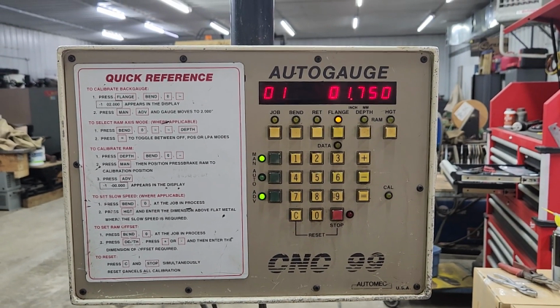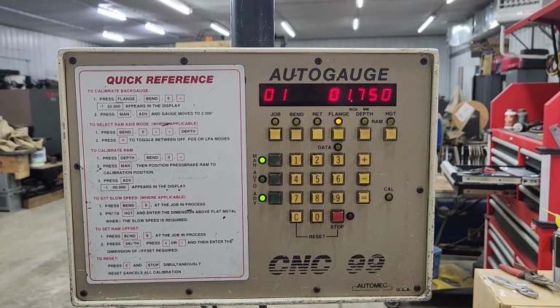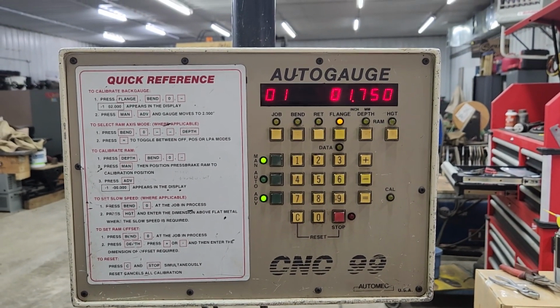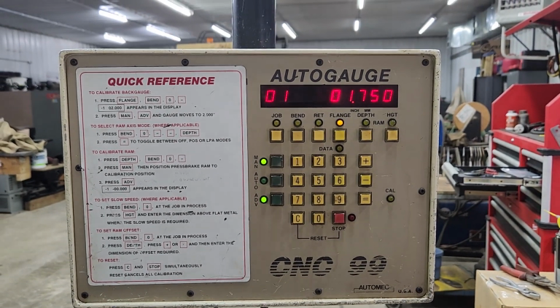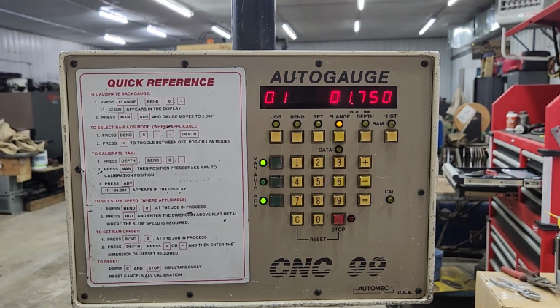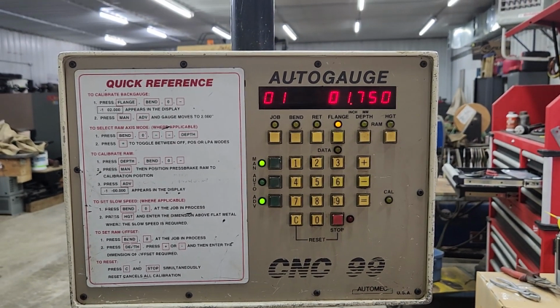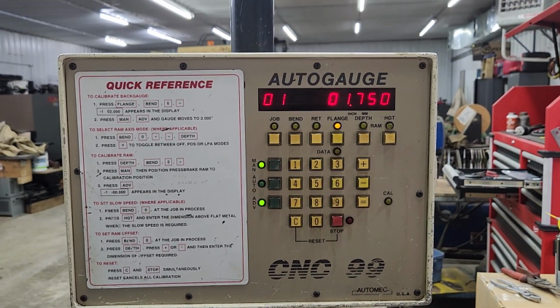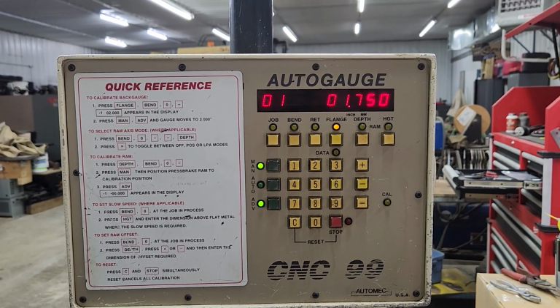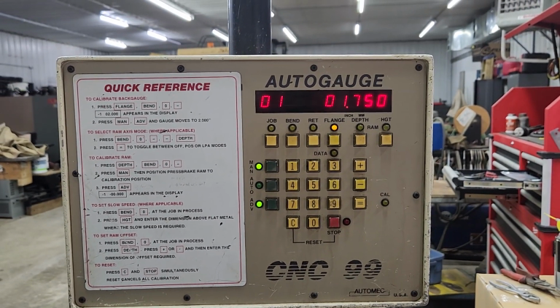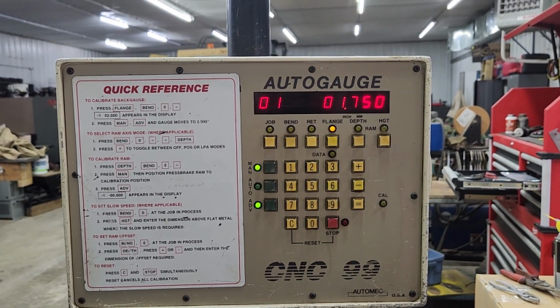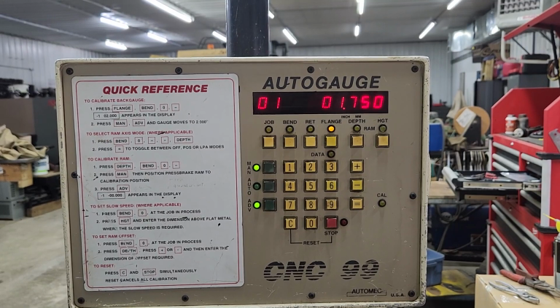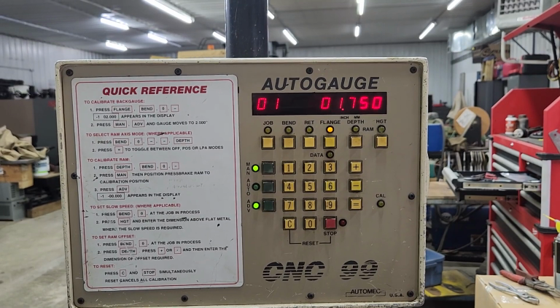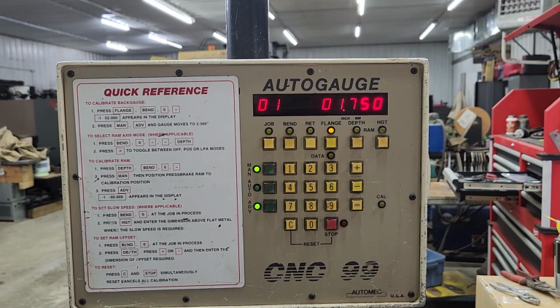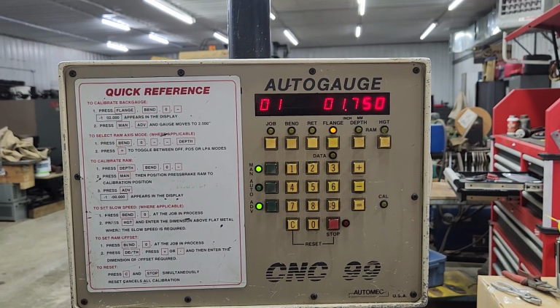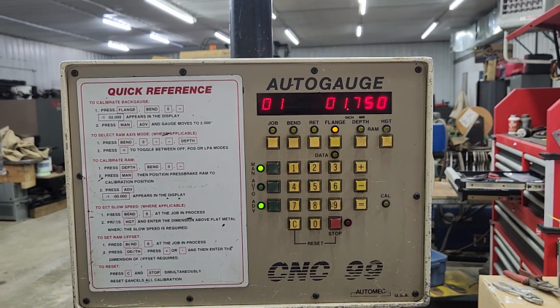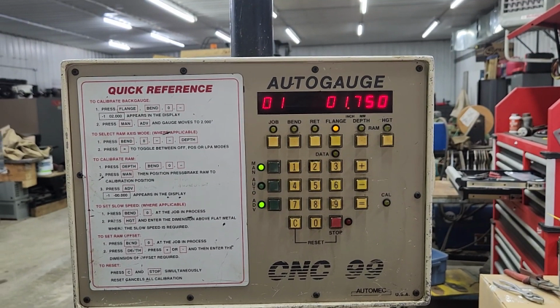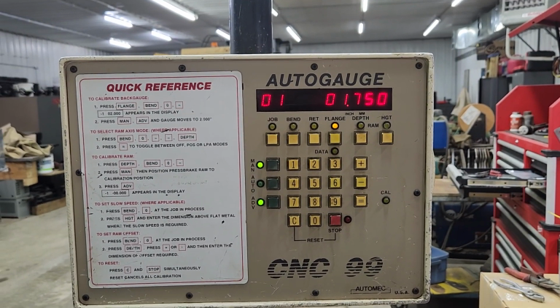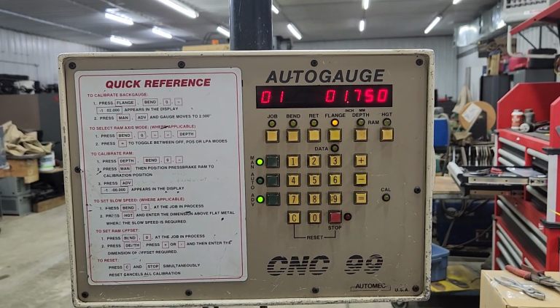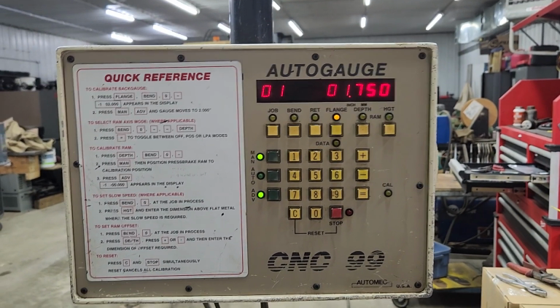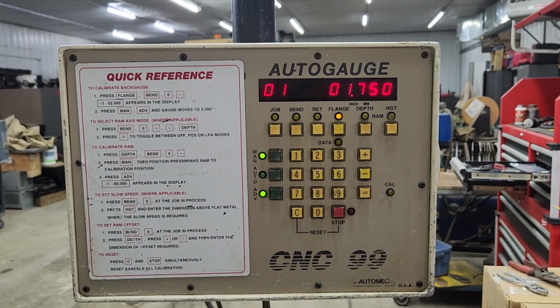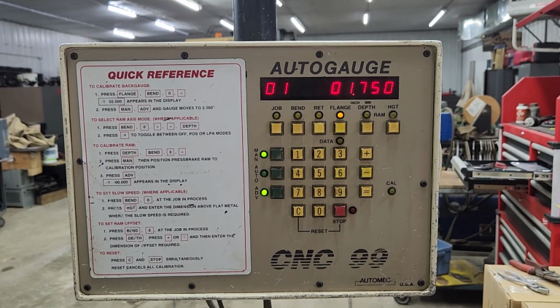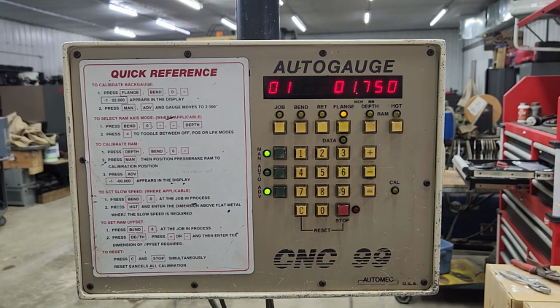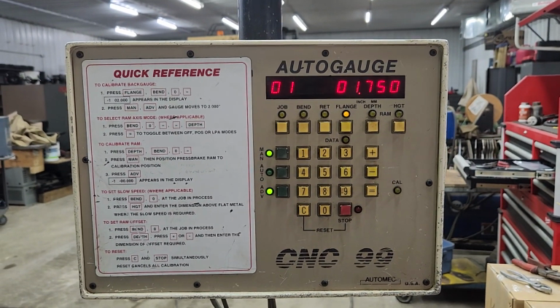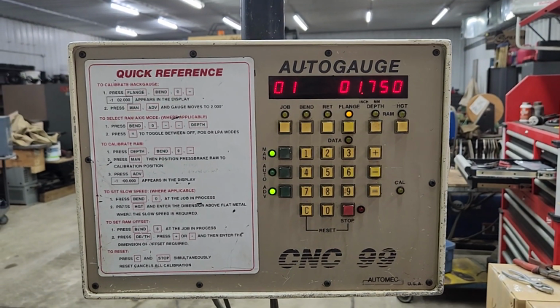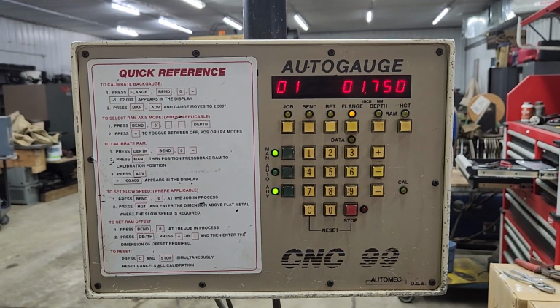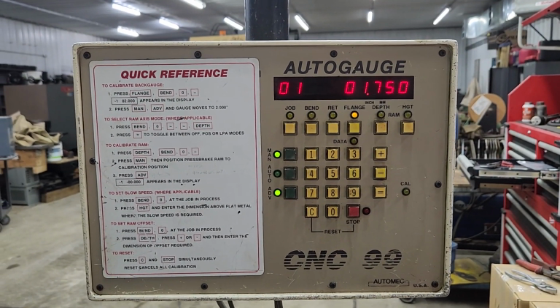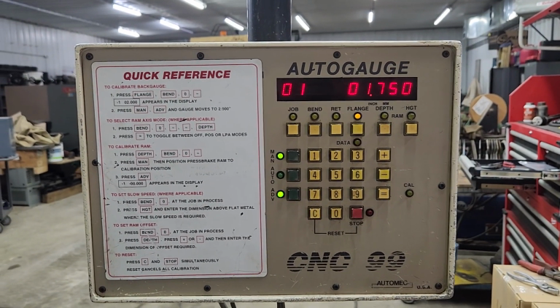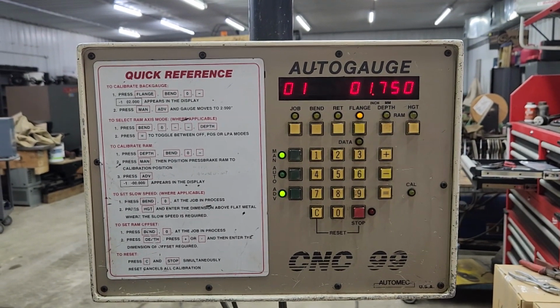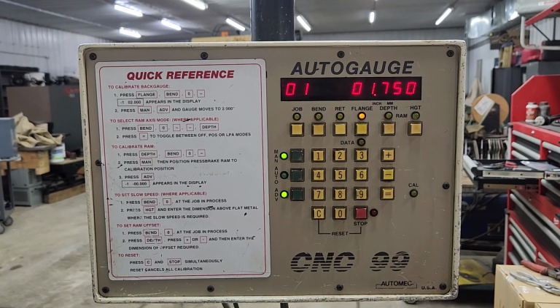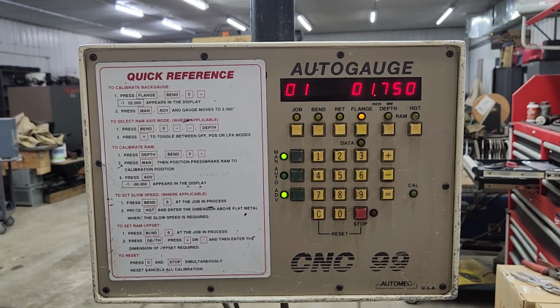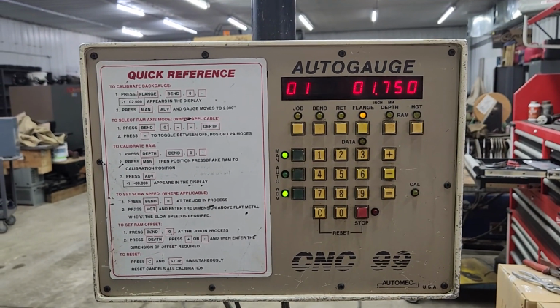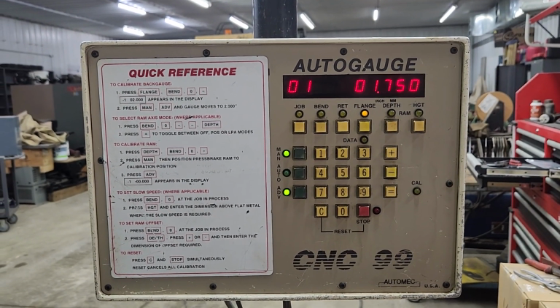My number: 320-333-6084, Kurt Metal Fab Machinery.